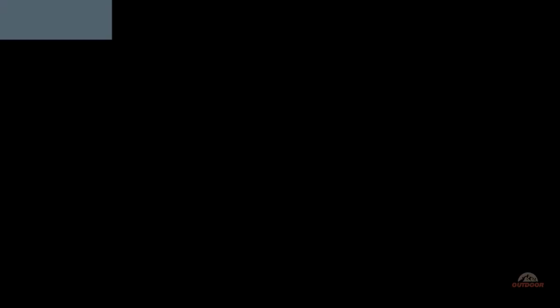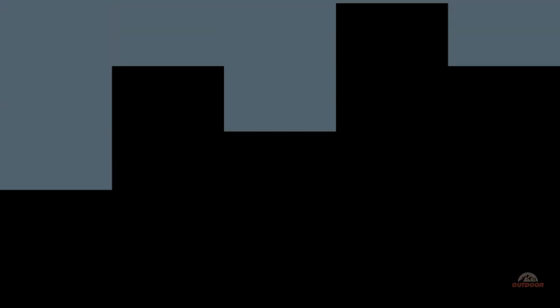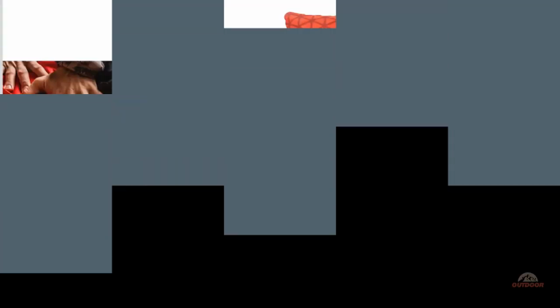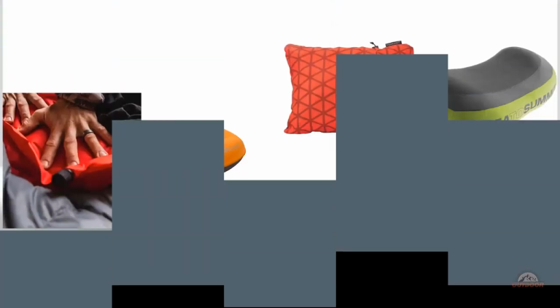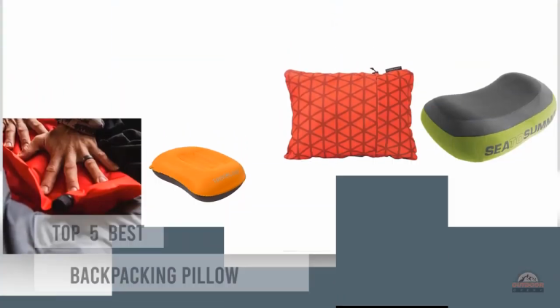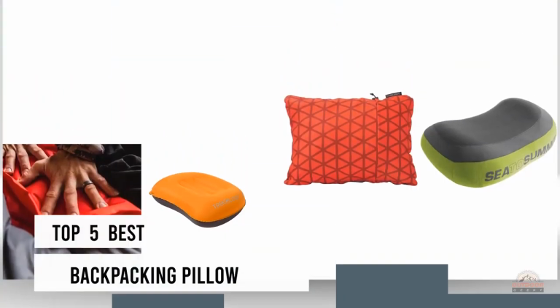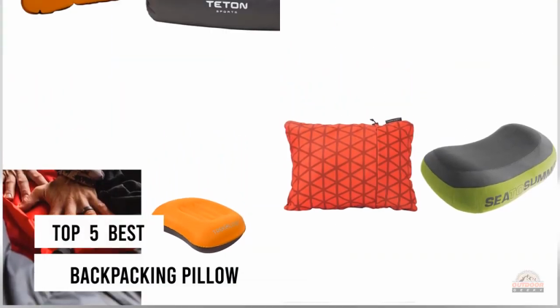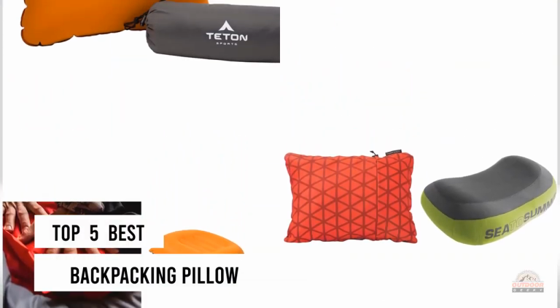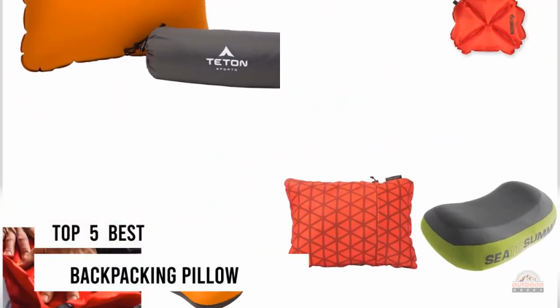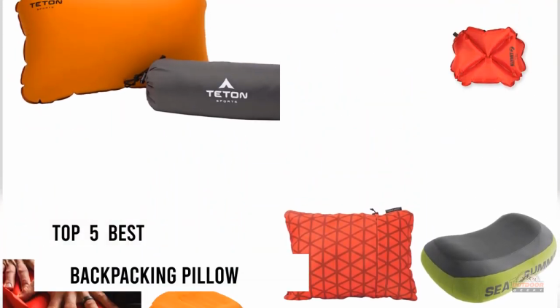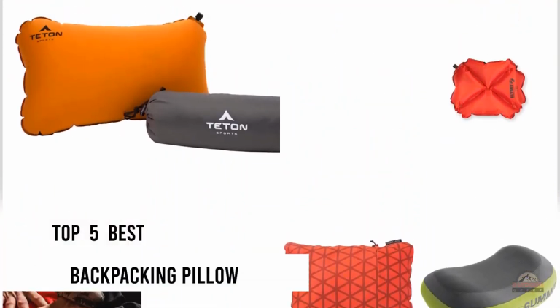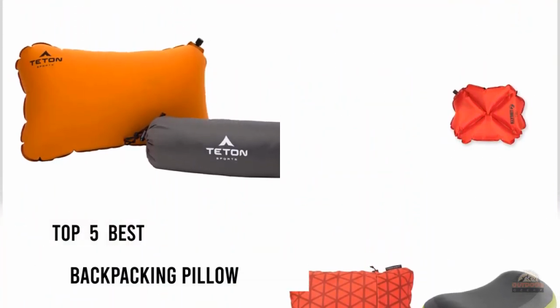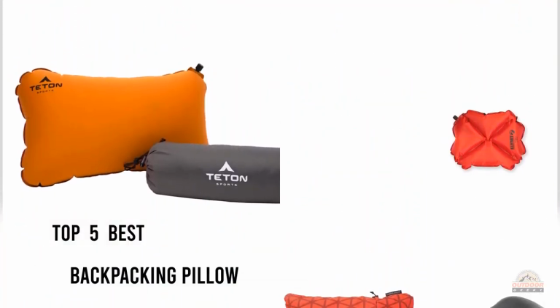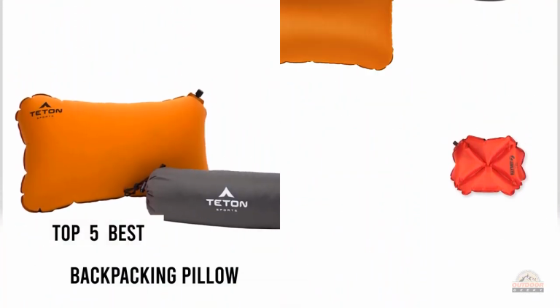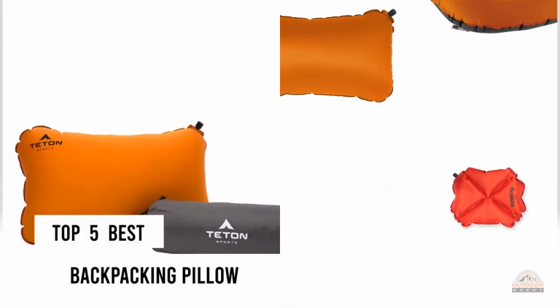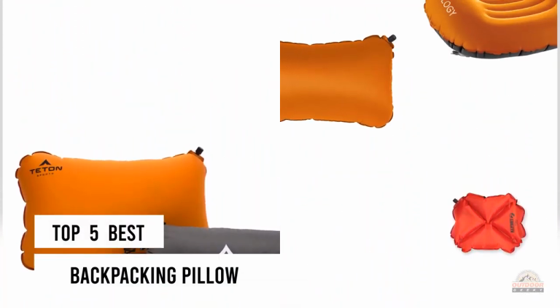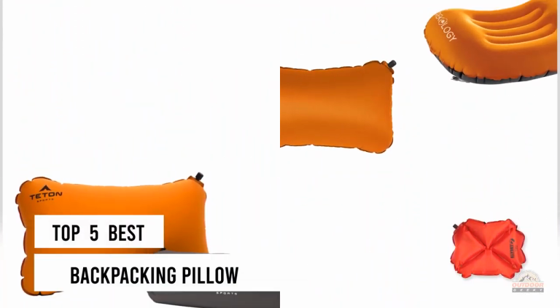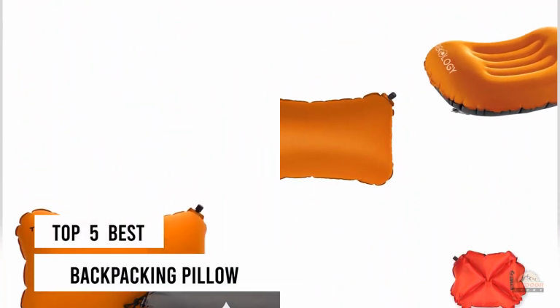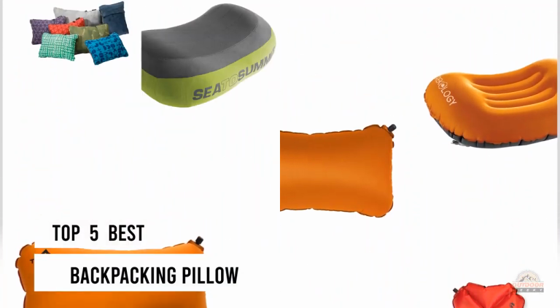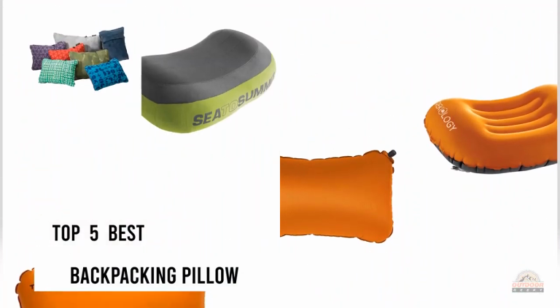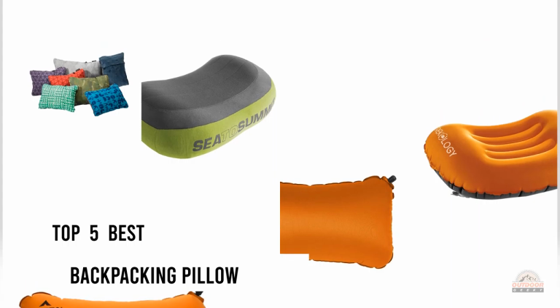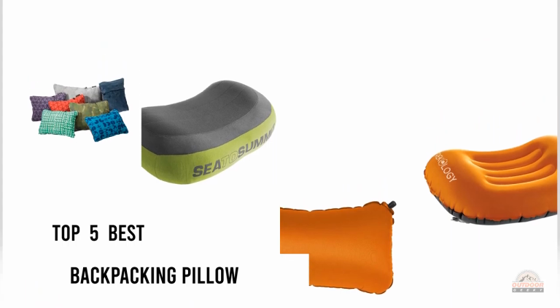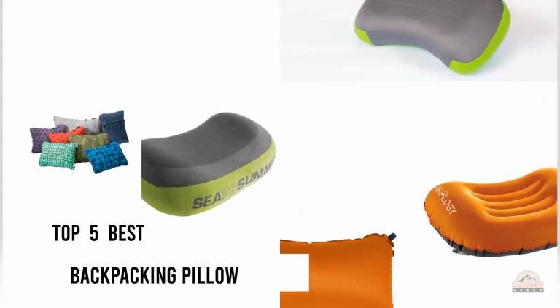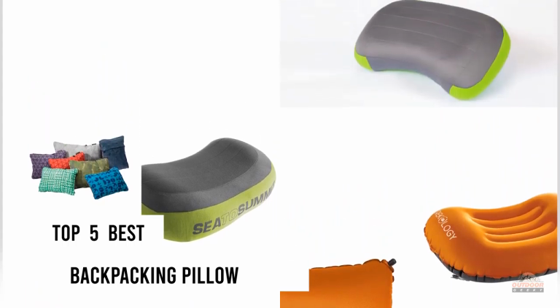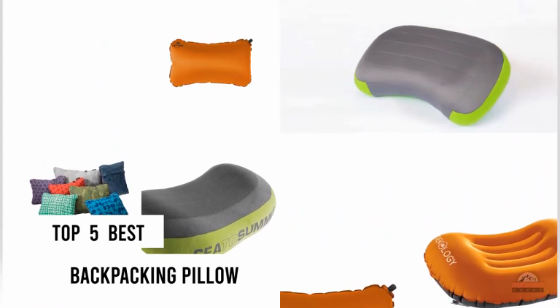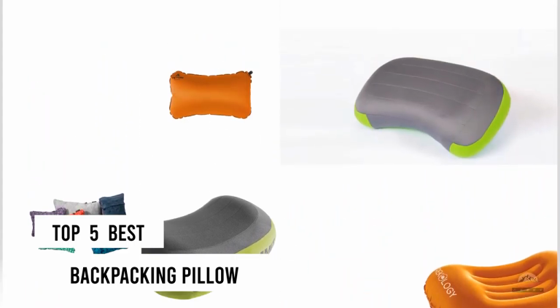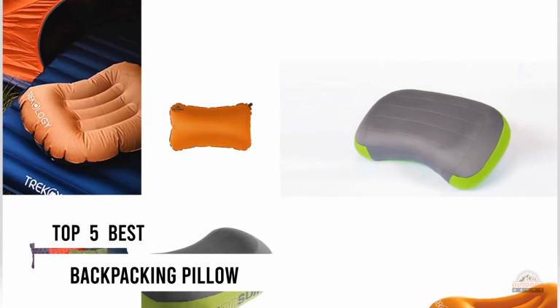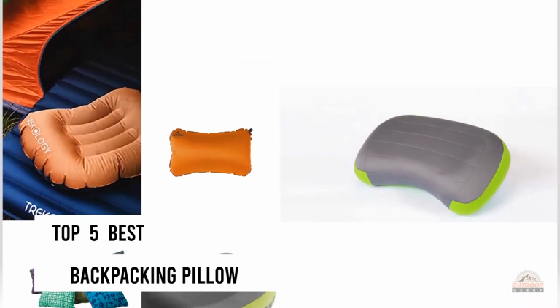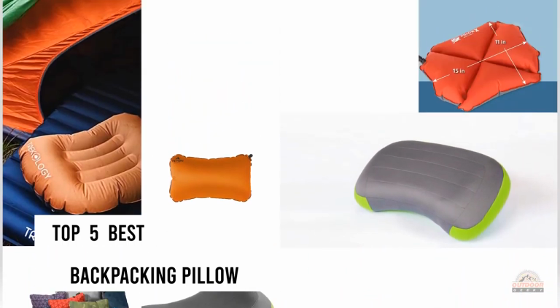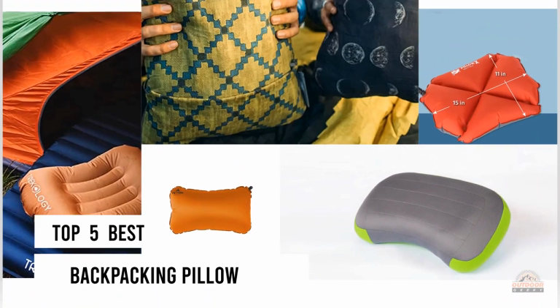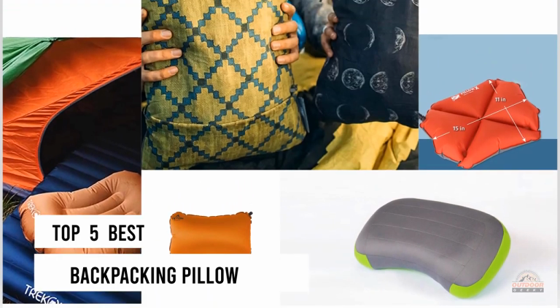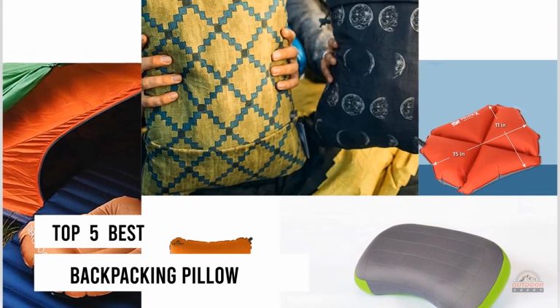If you are looking for the best backpacking pillow, here is a collection you have got to see. Let's get started.